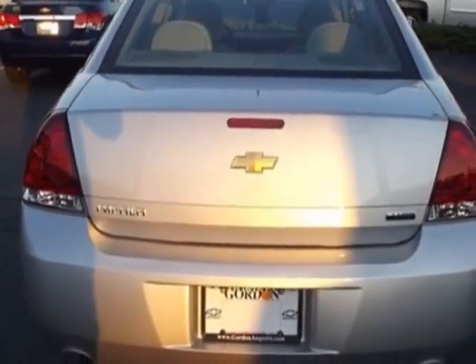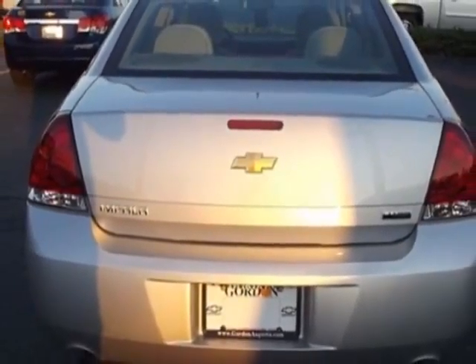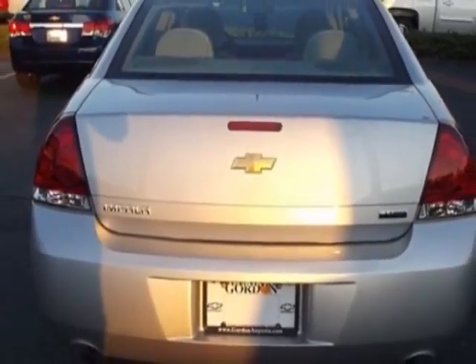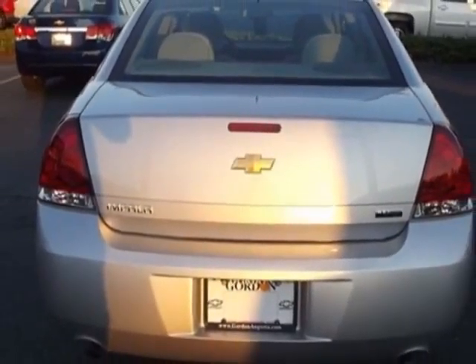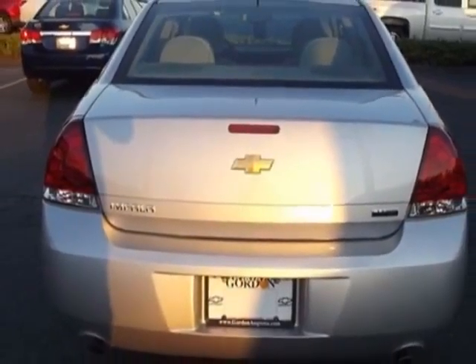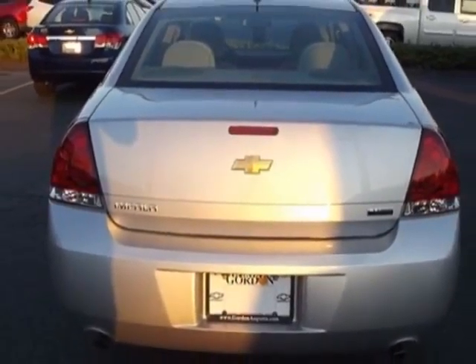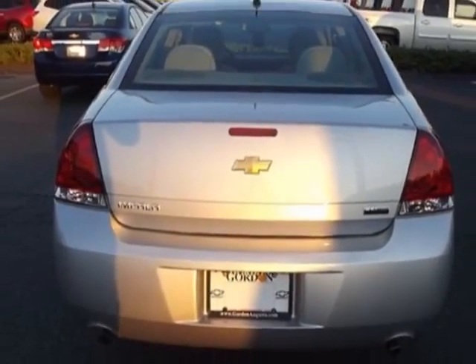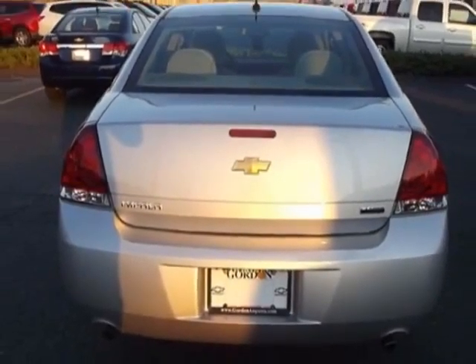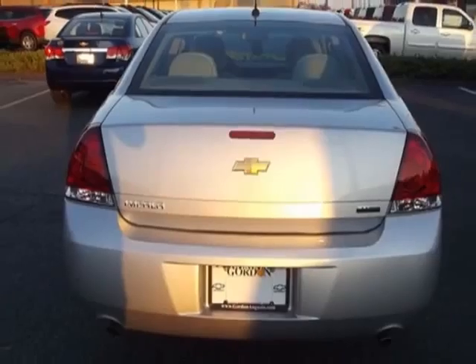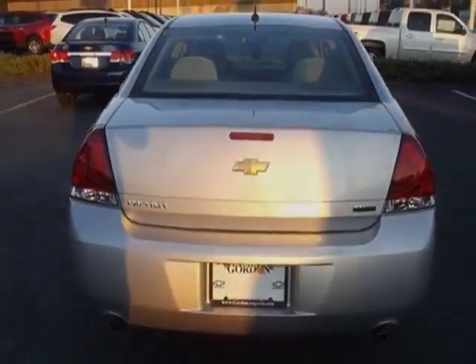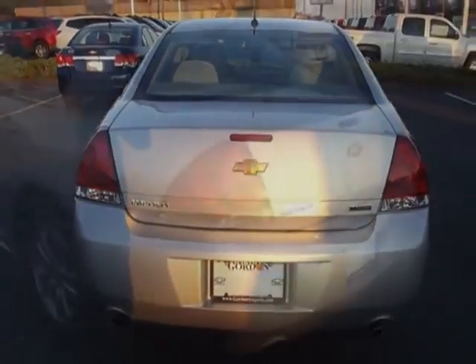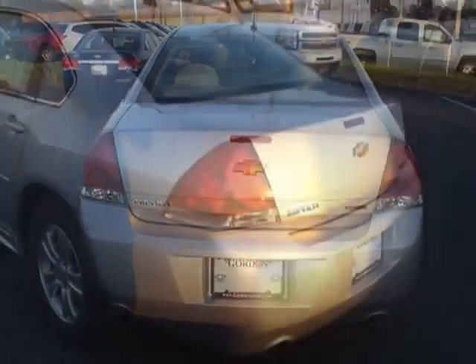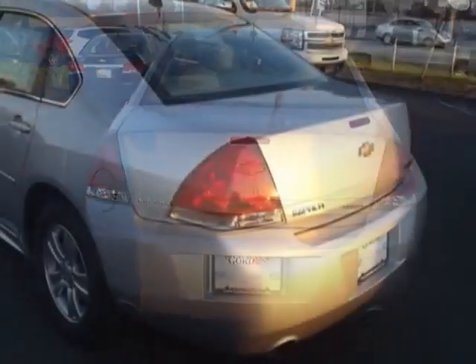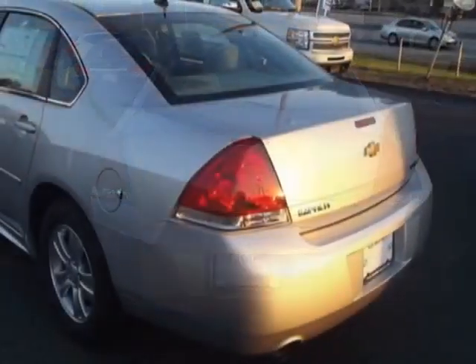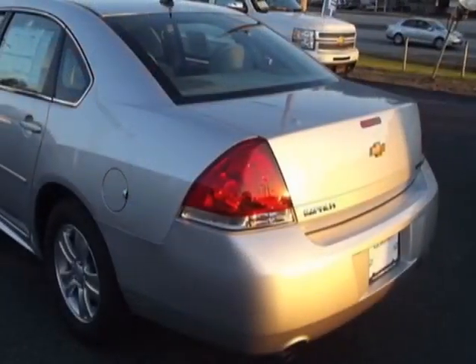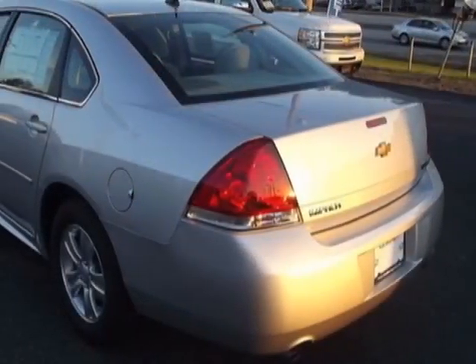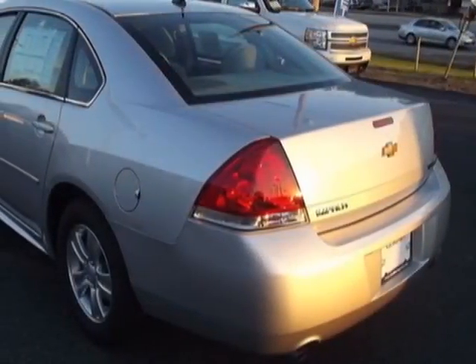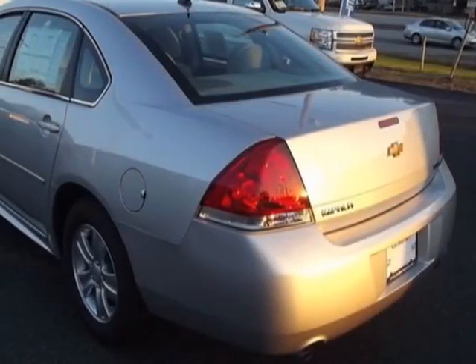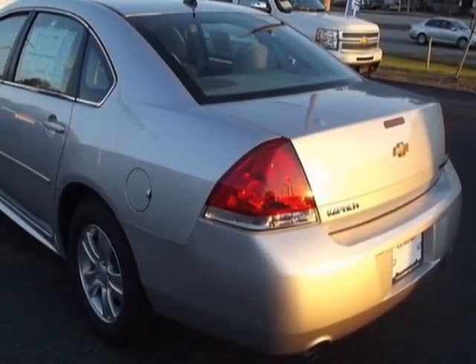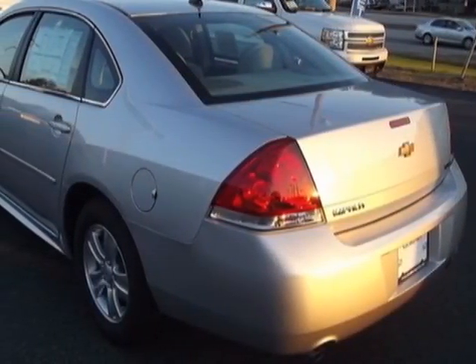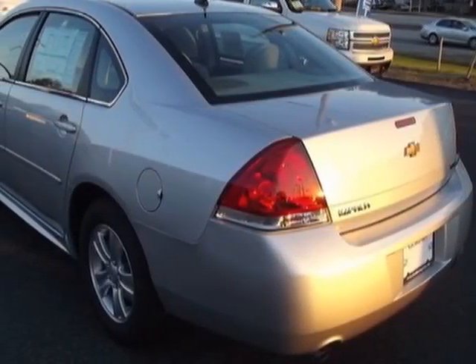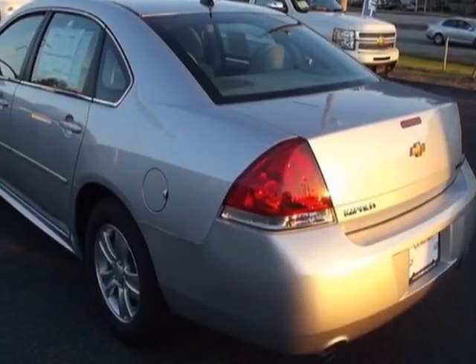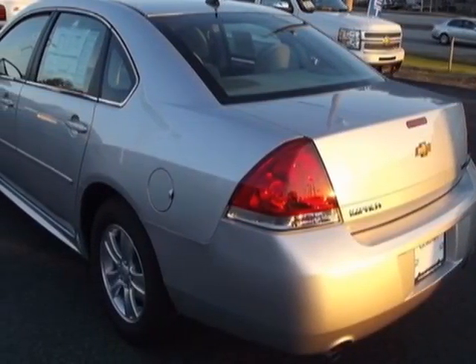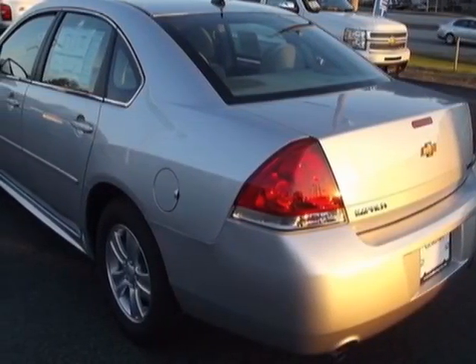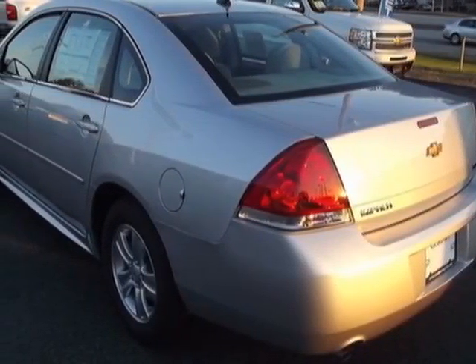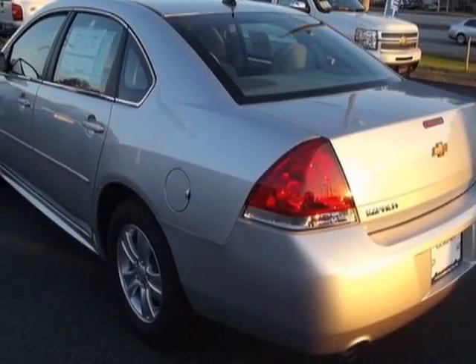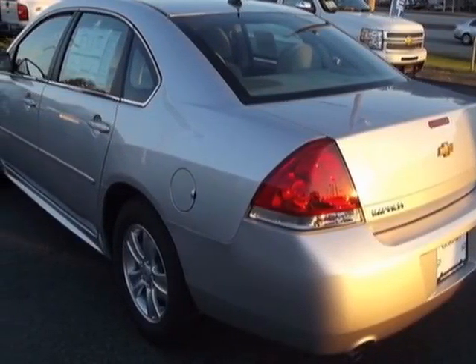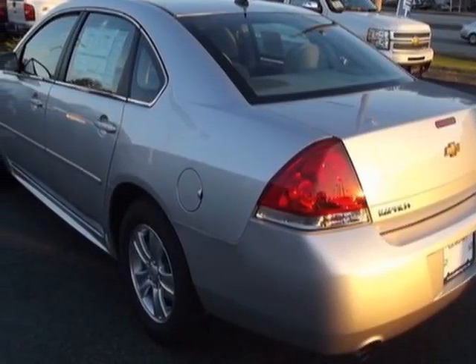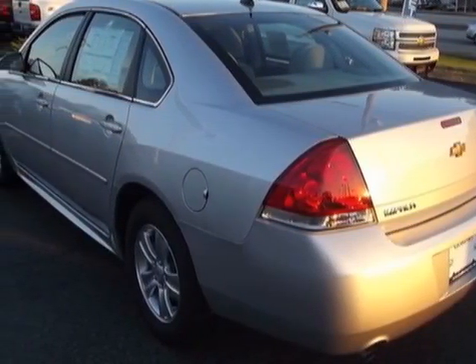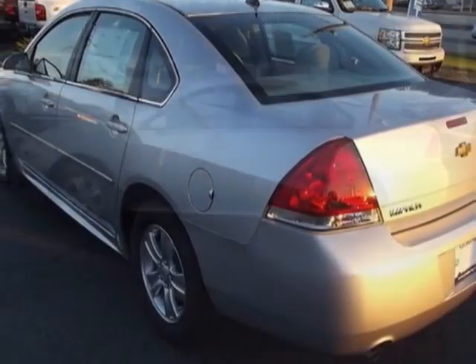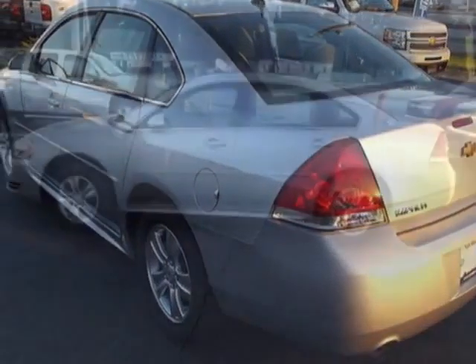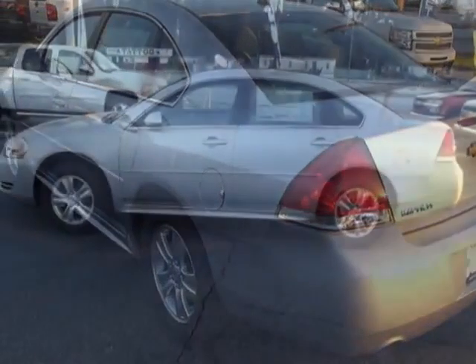This Impala boasts a 3.6 liter engine, and has a 6-speed automatic transmission.